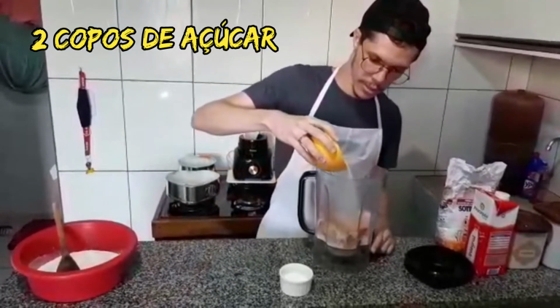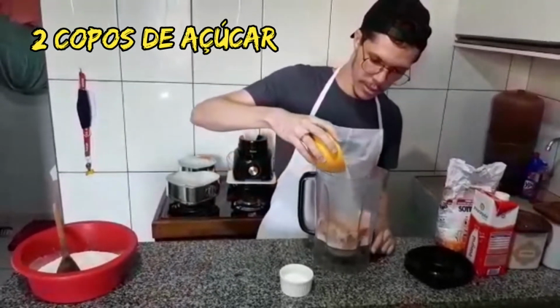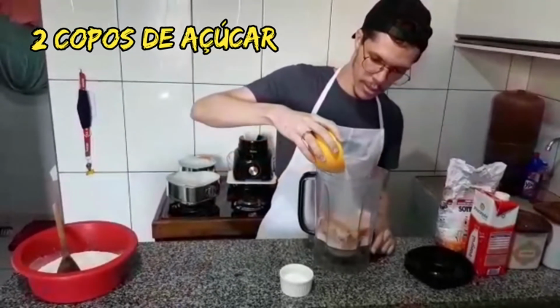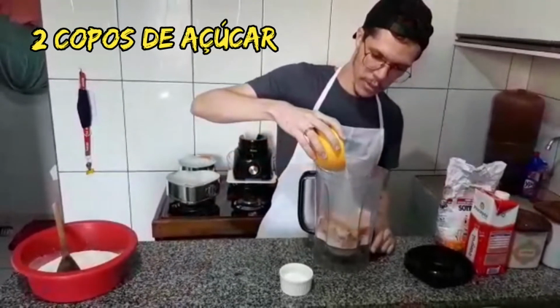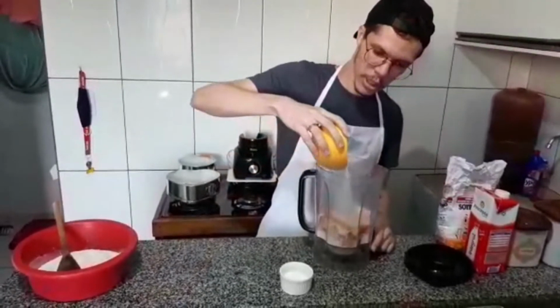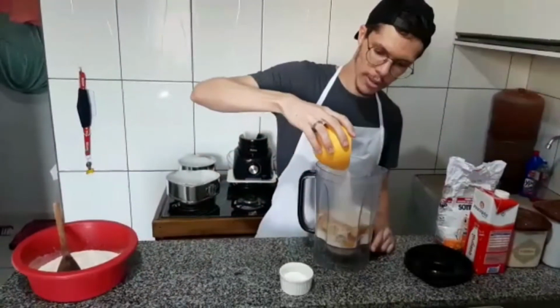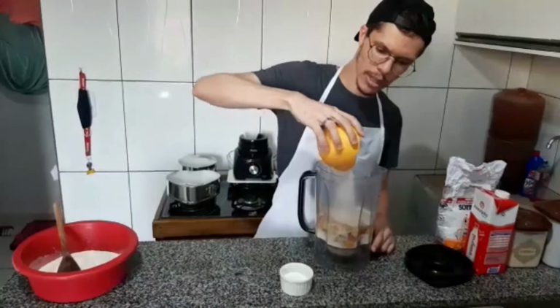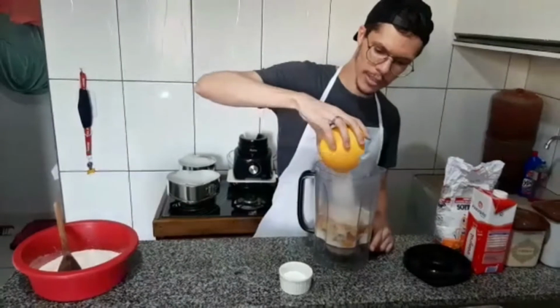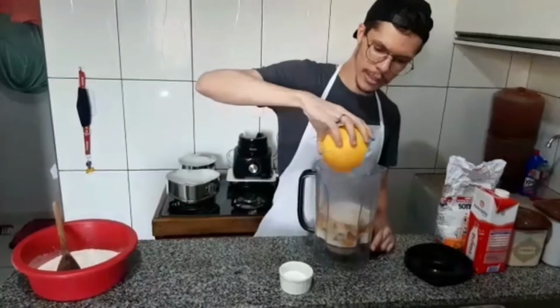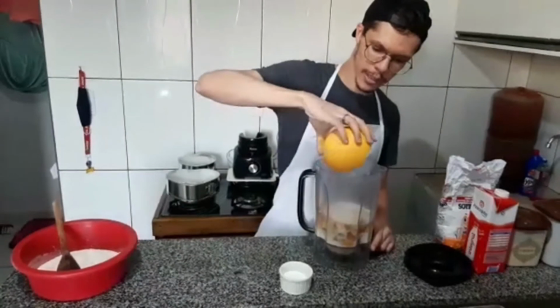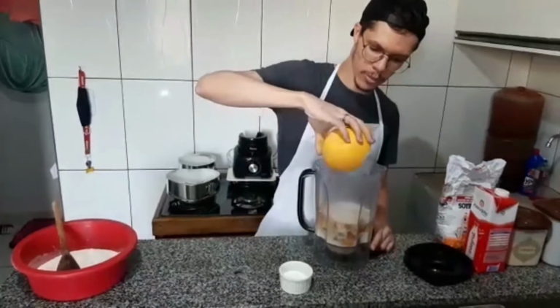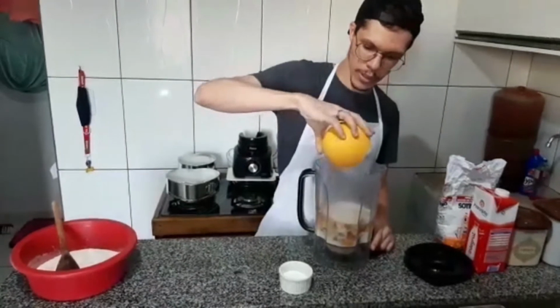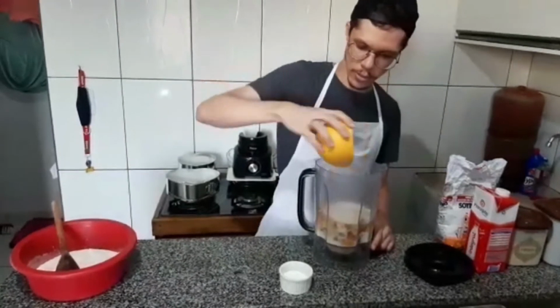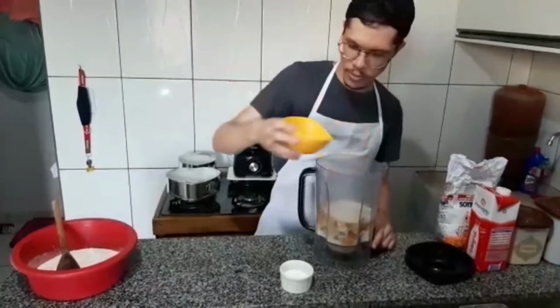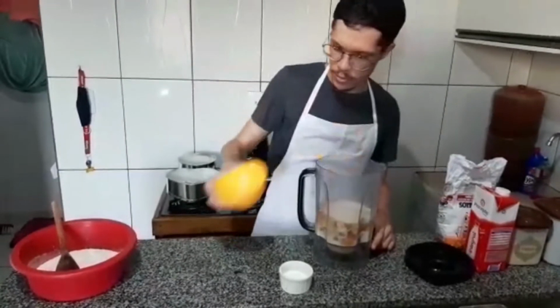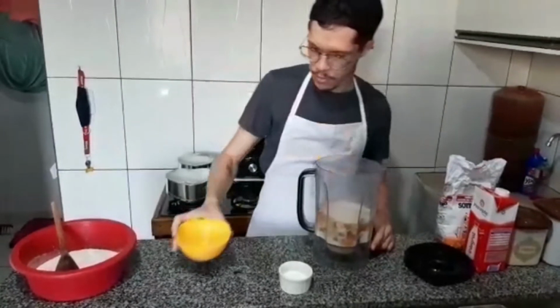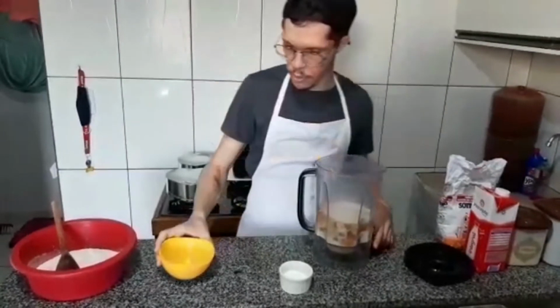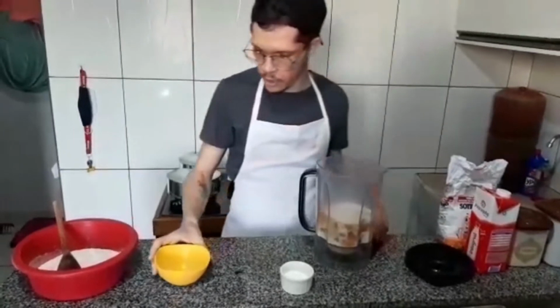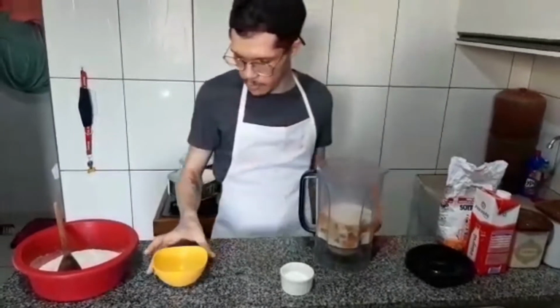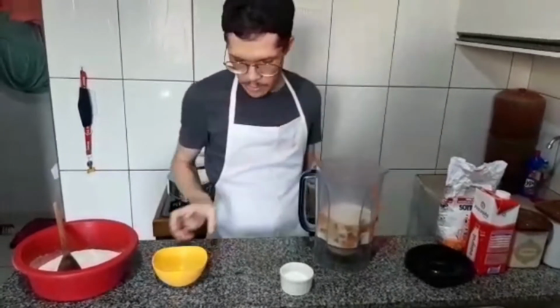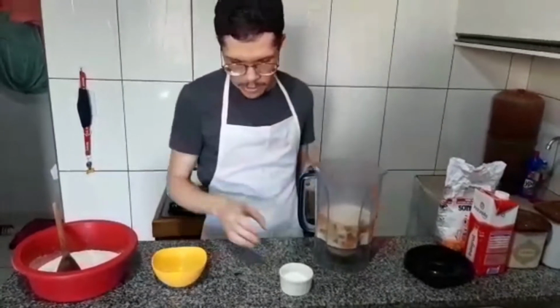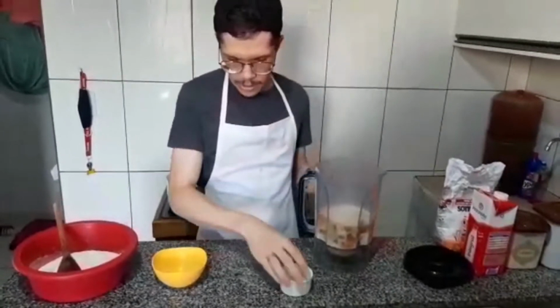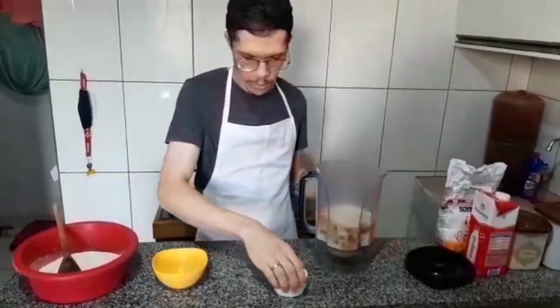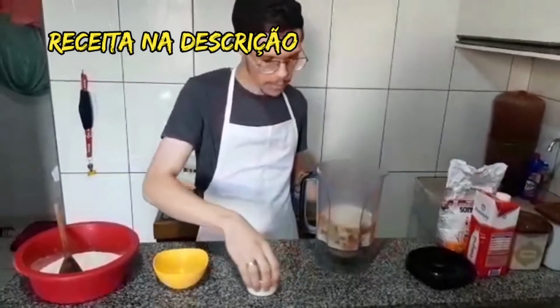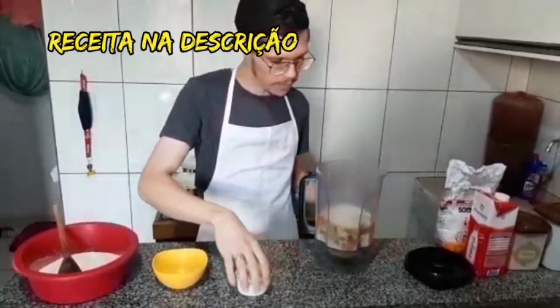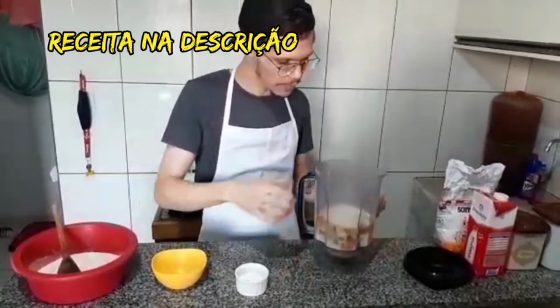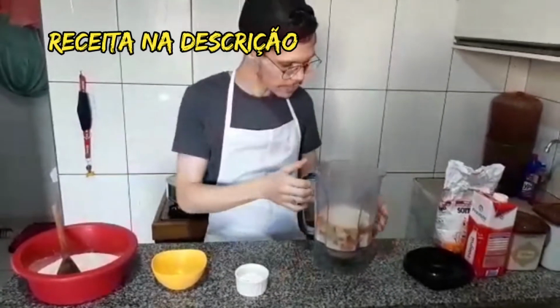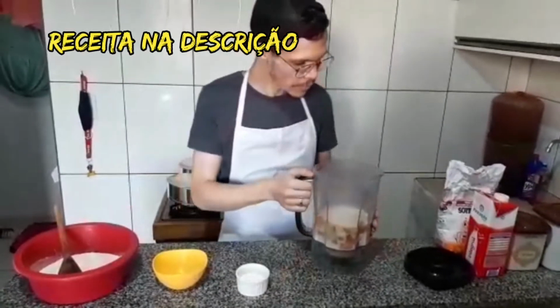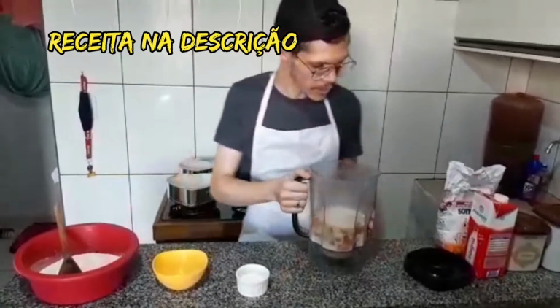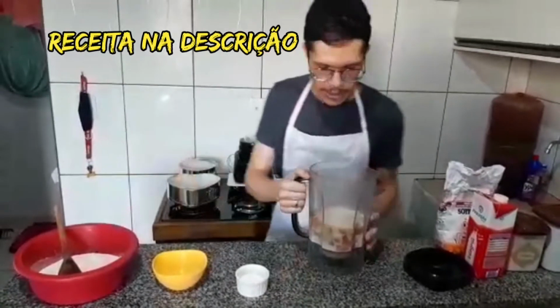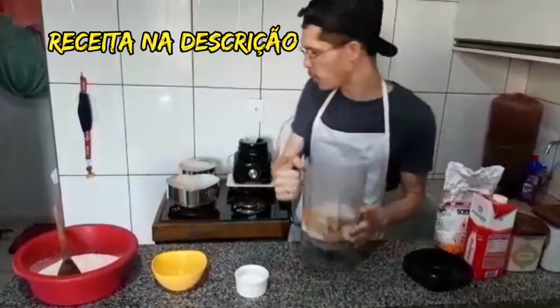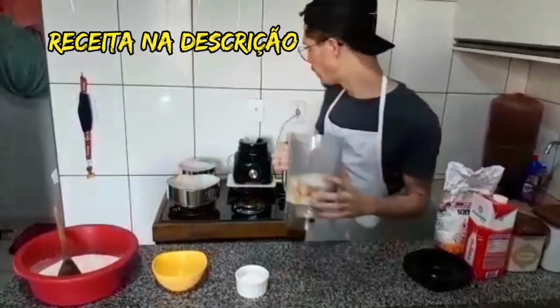I will leave the full measurements in the description of the video, so I will put it all together. Let's go.